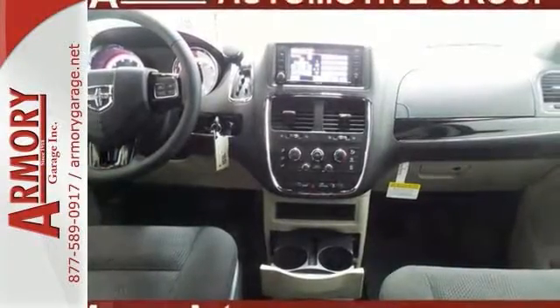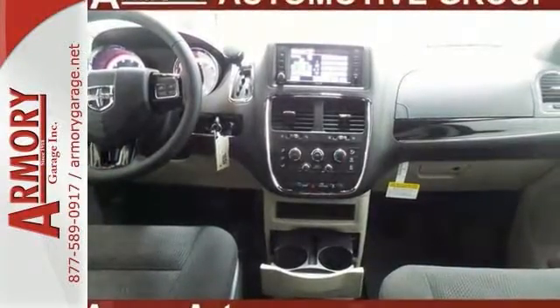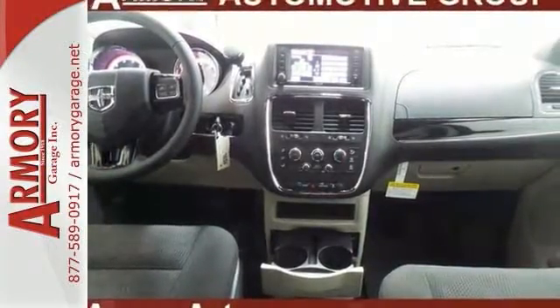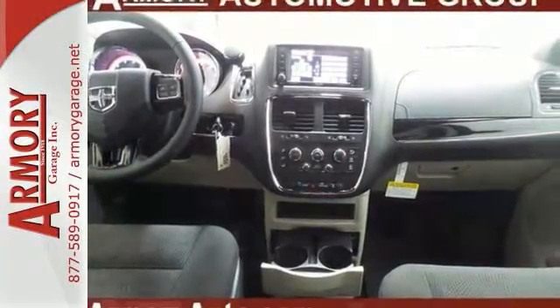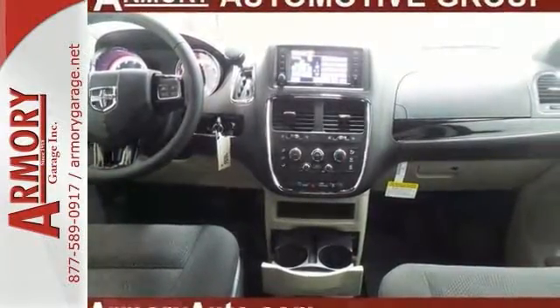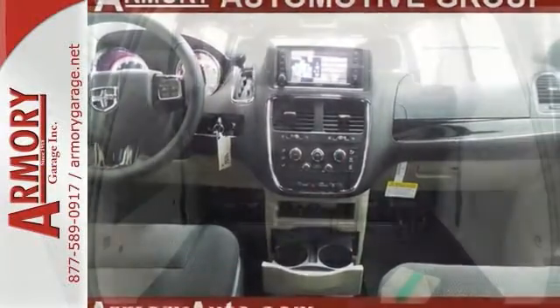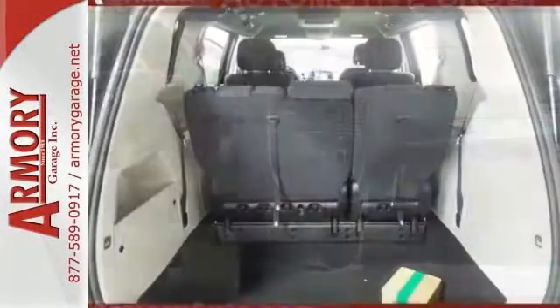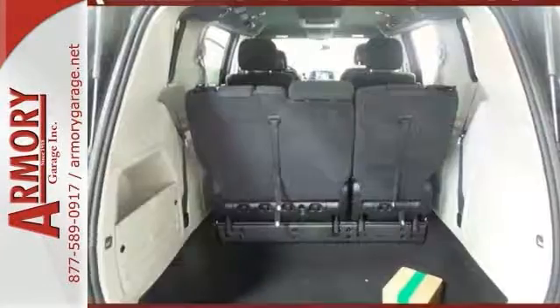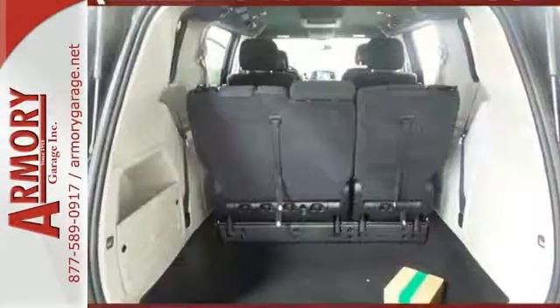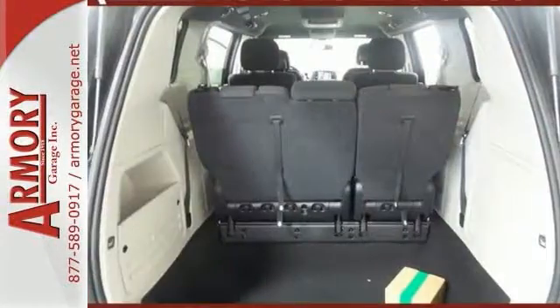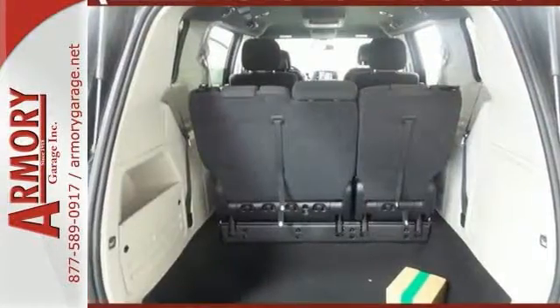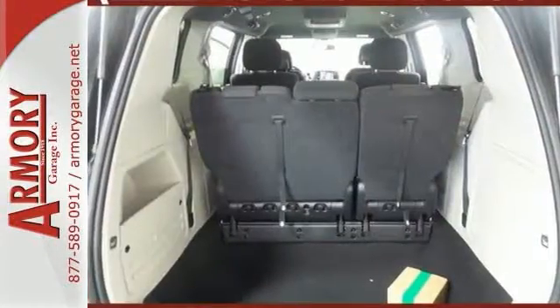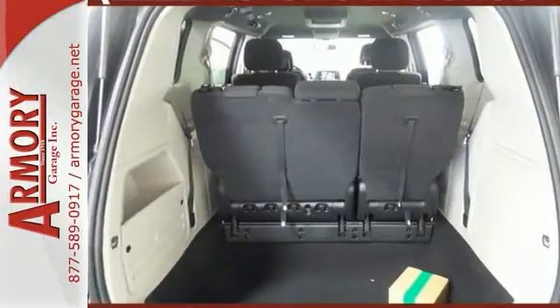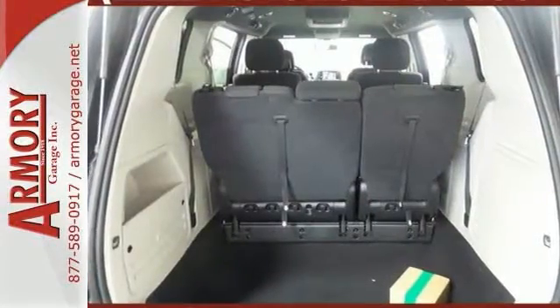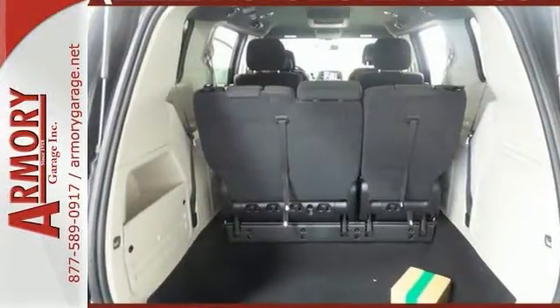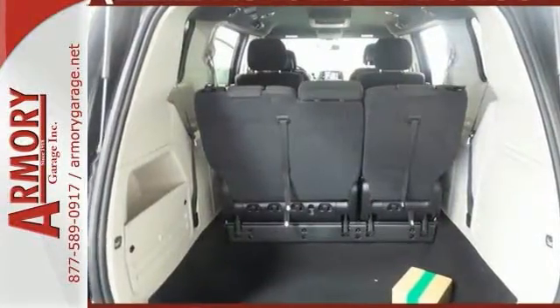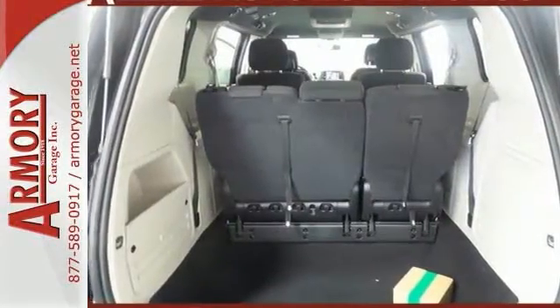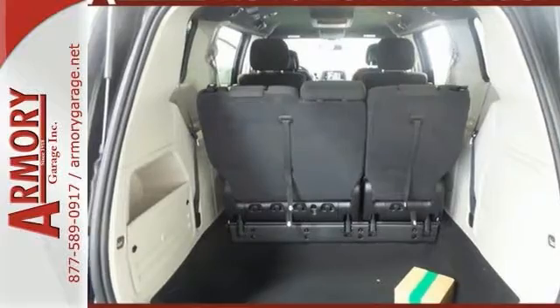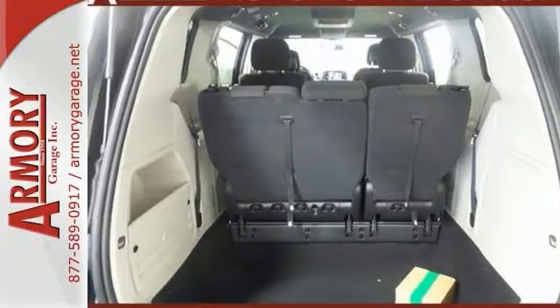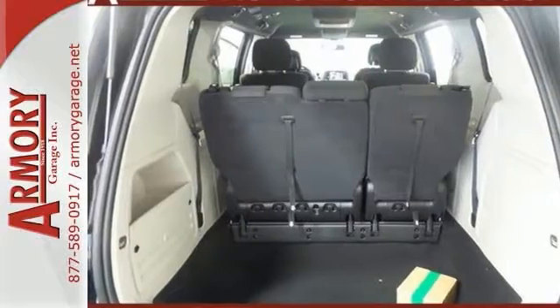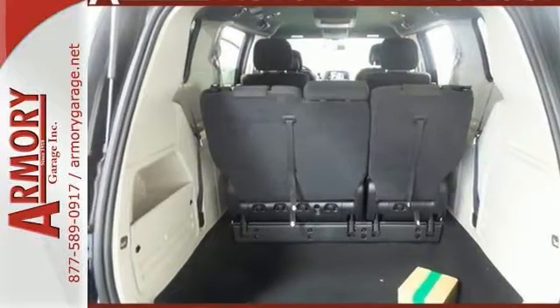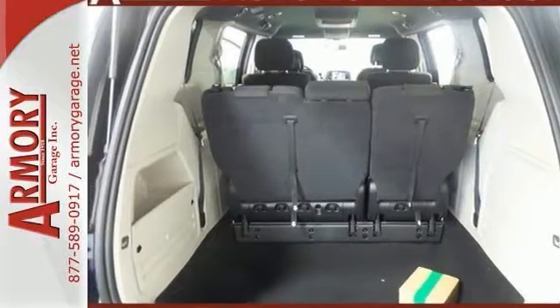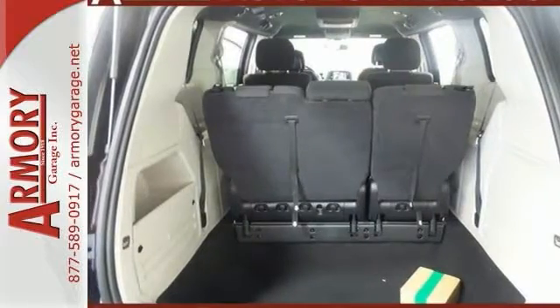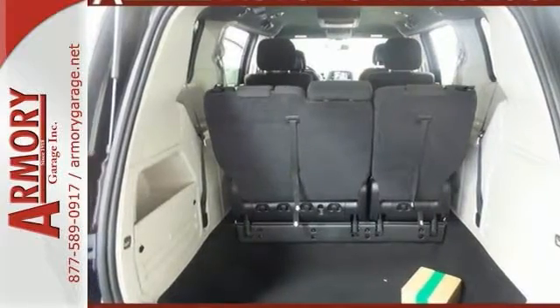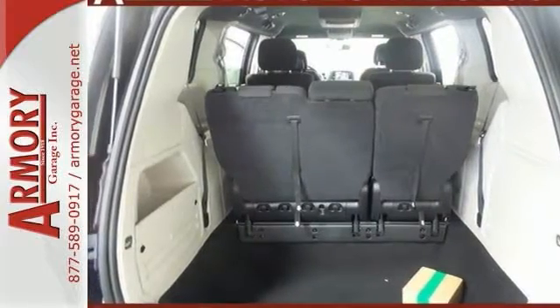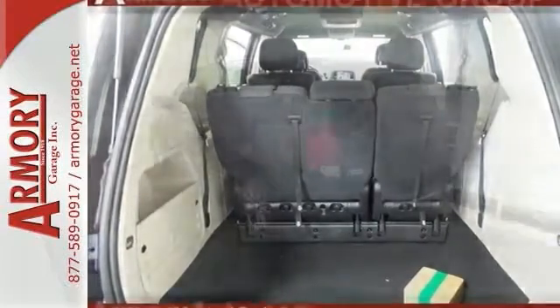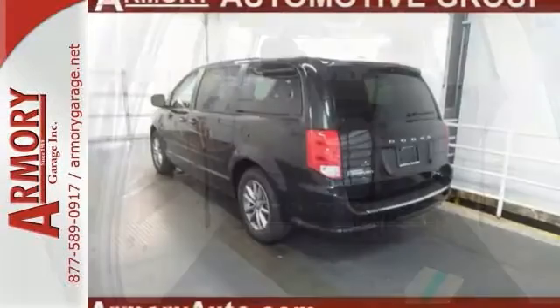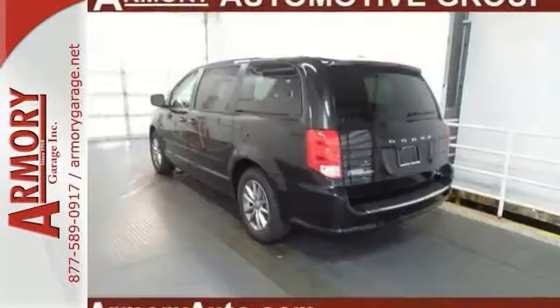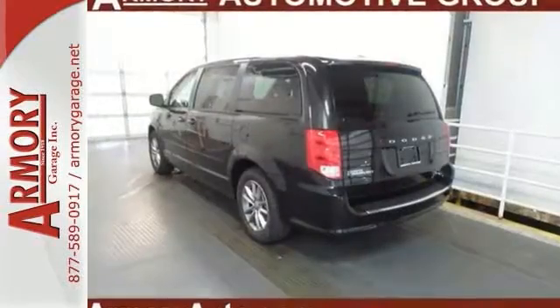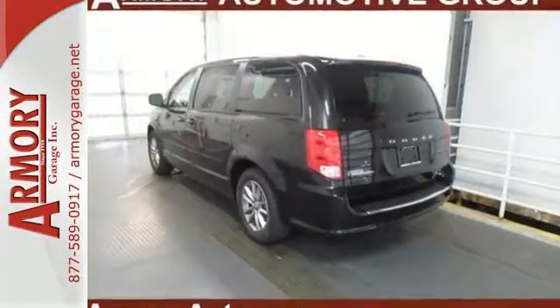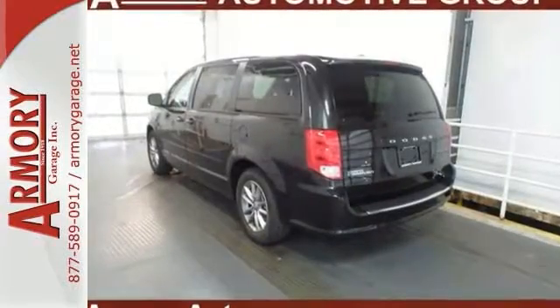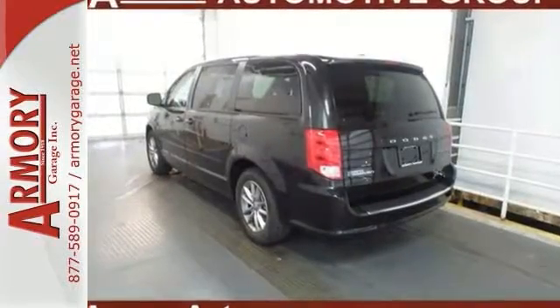Features include a backup camera, heated mirrors, keyless entry, steering wheel controls, and you'll also get a rear entertainment system.